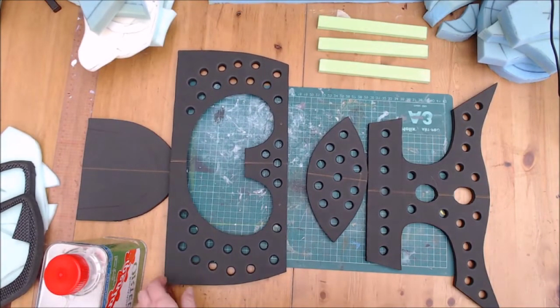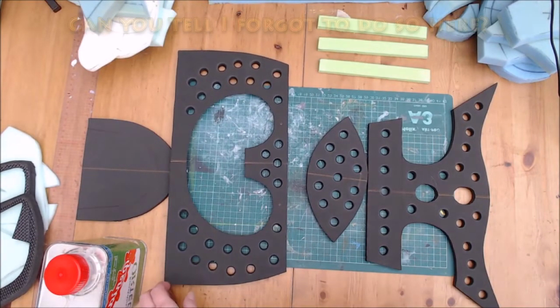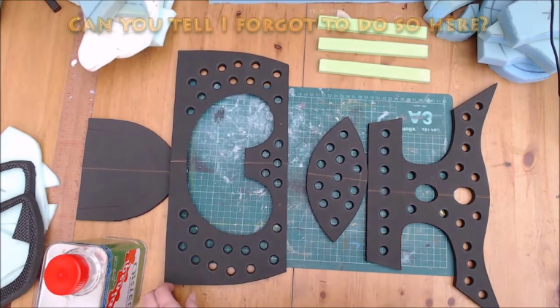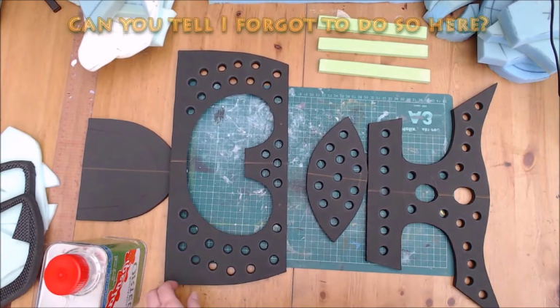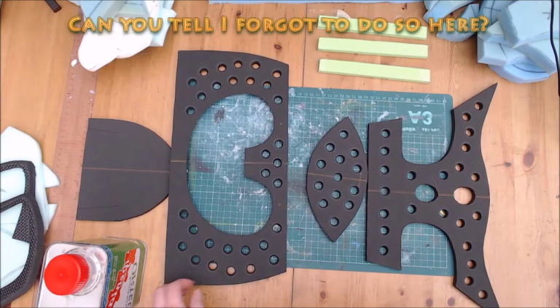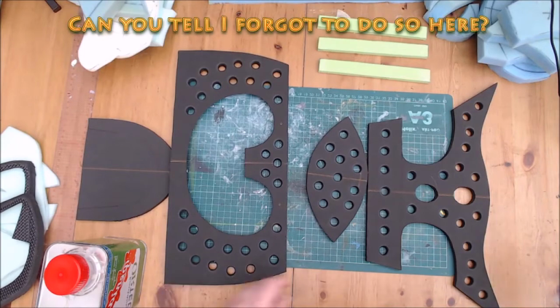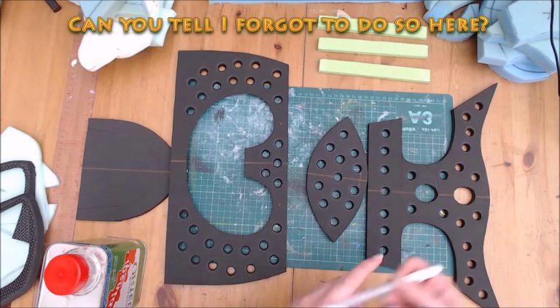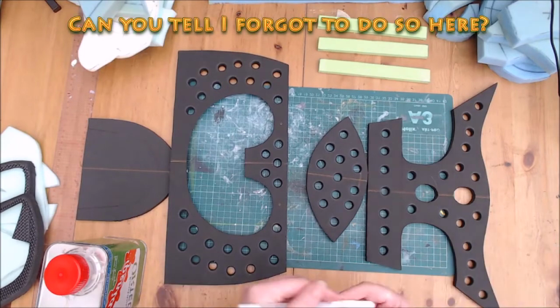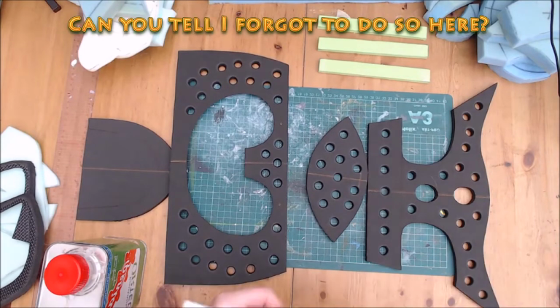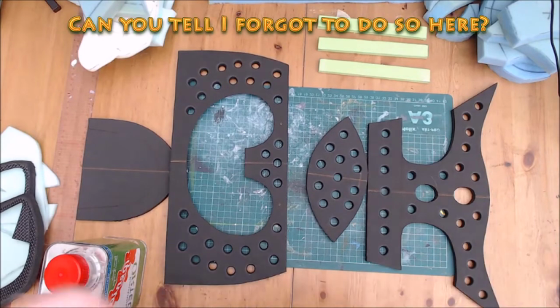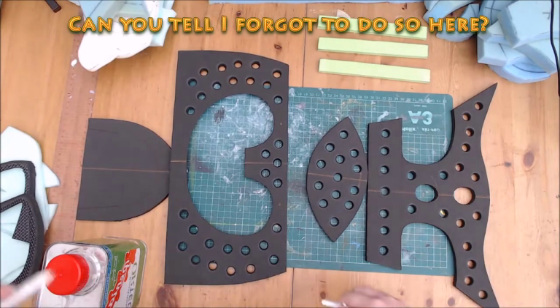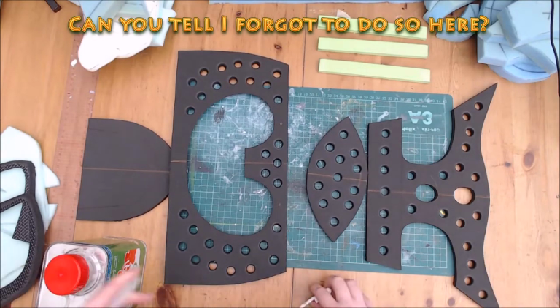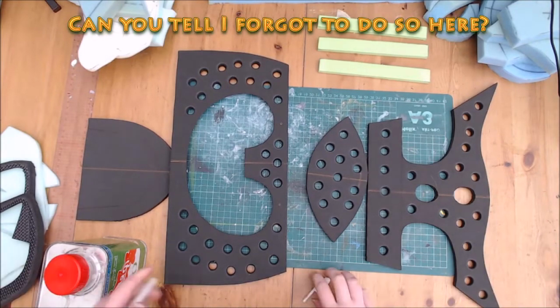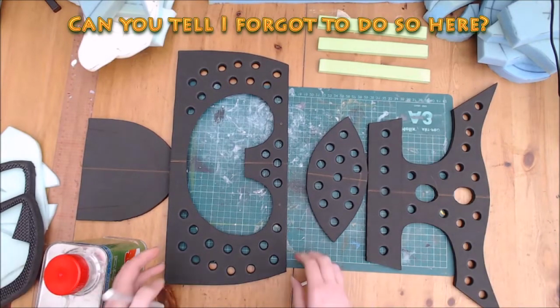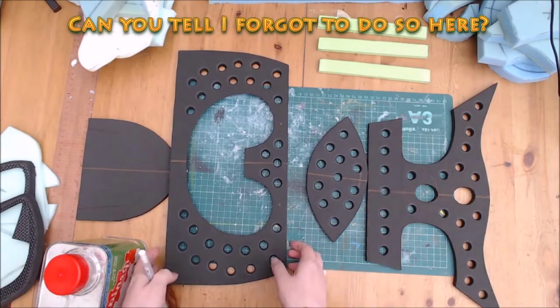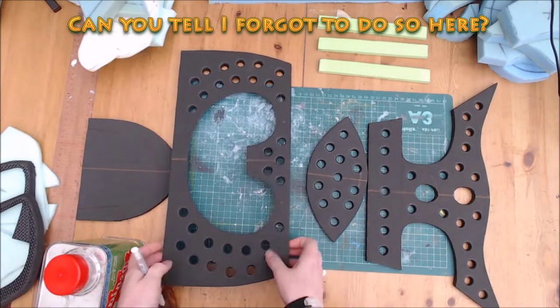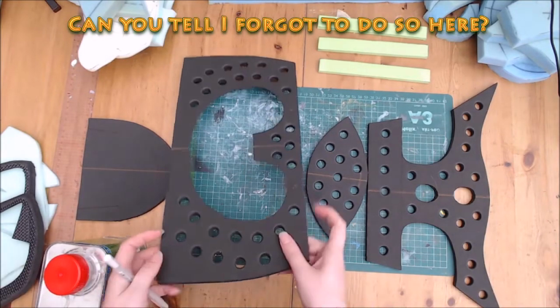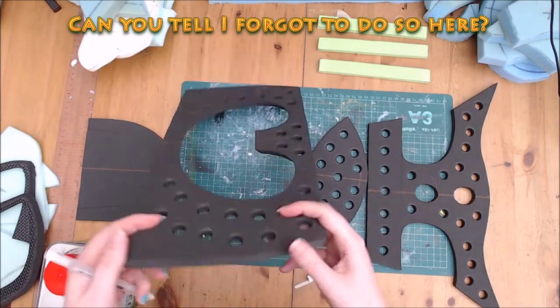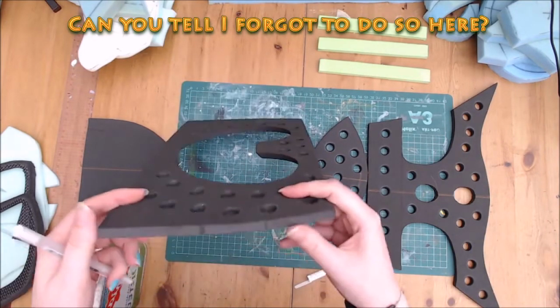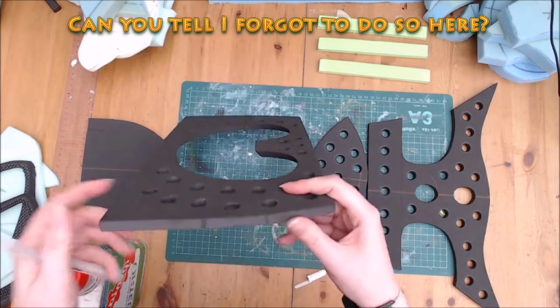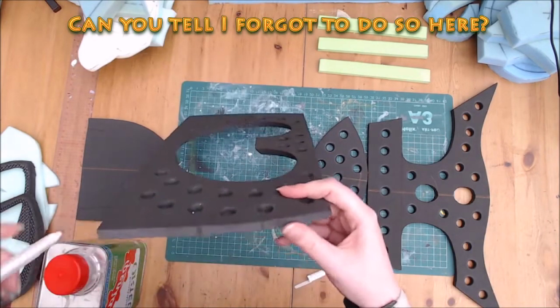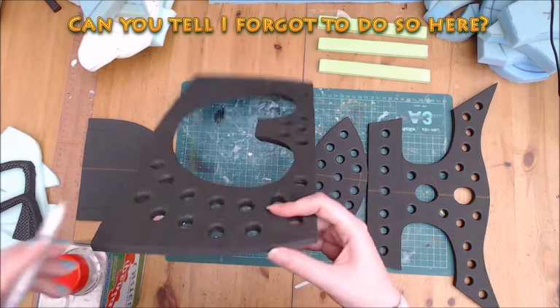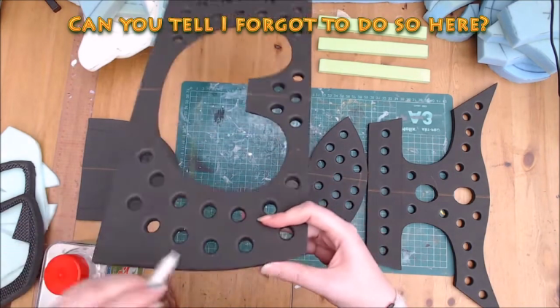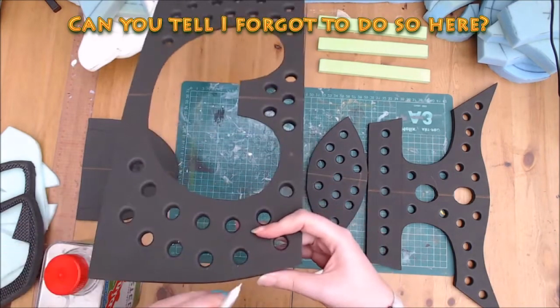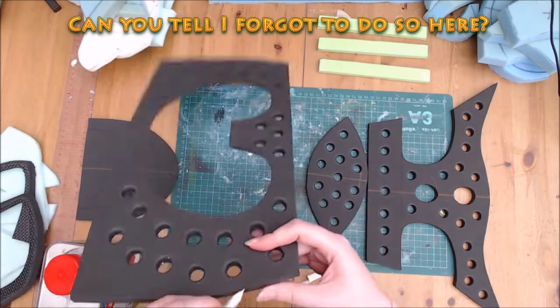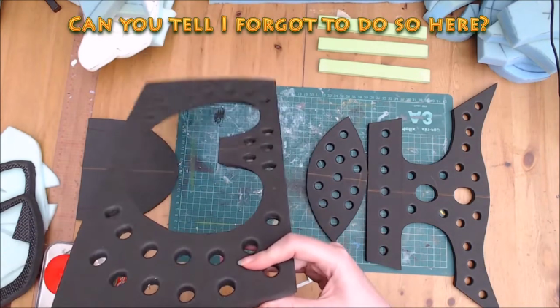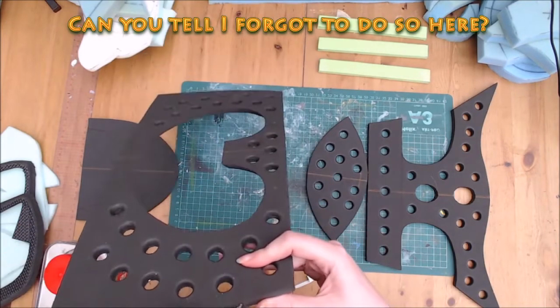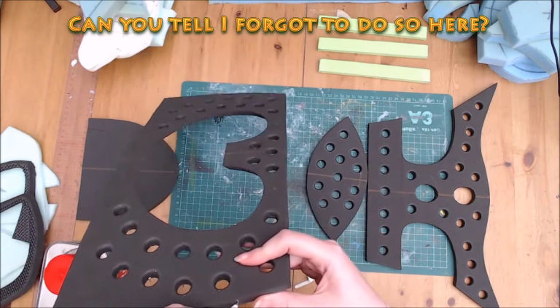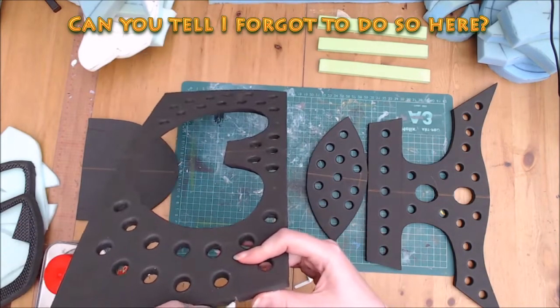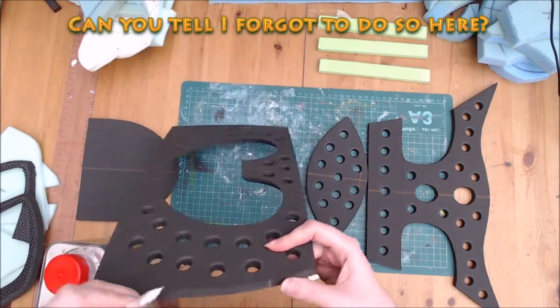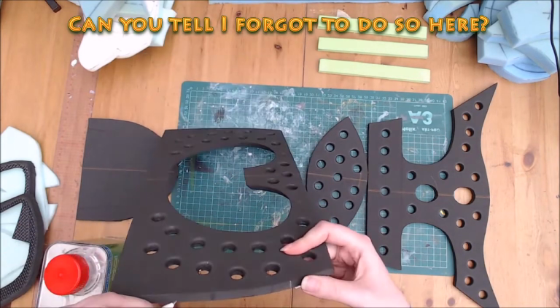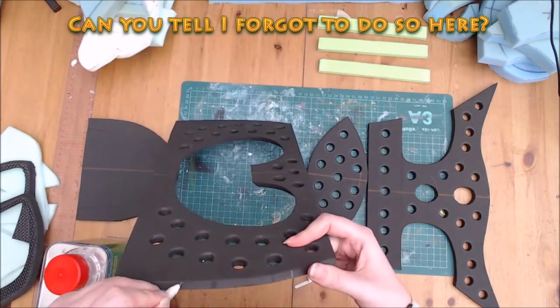I forgot to mark these lines on the seams too. It's very important to do this so everything lines up right.